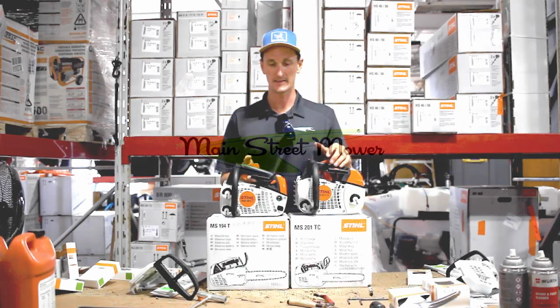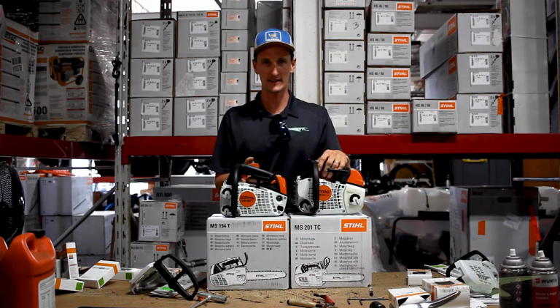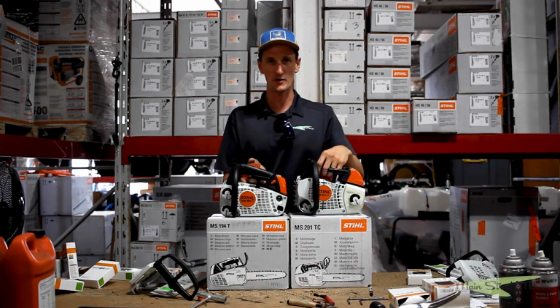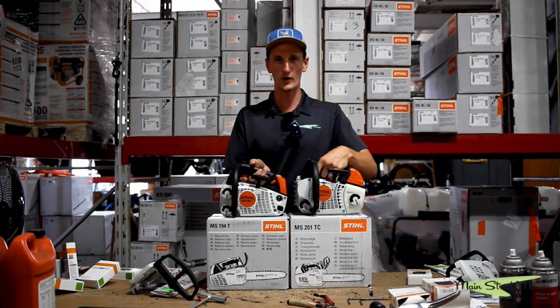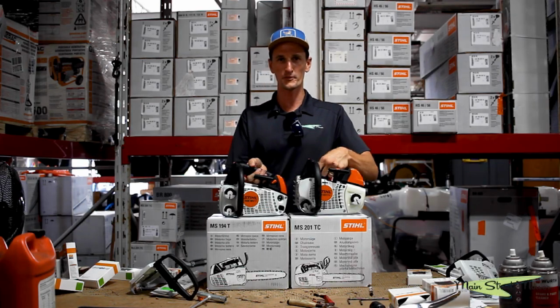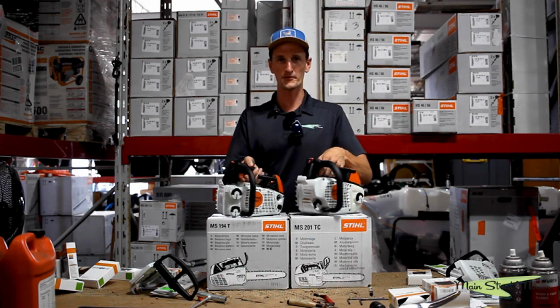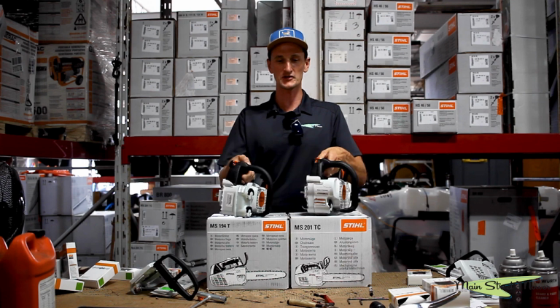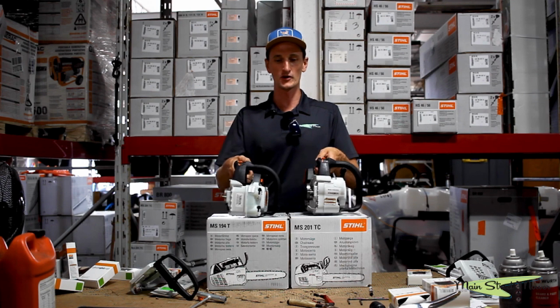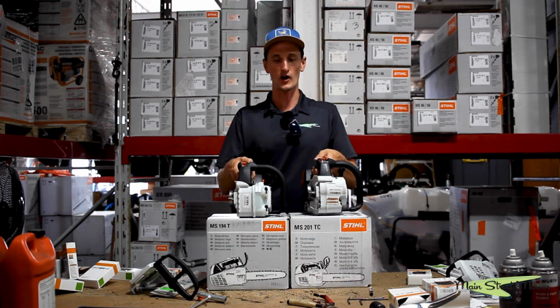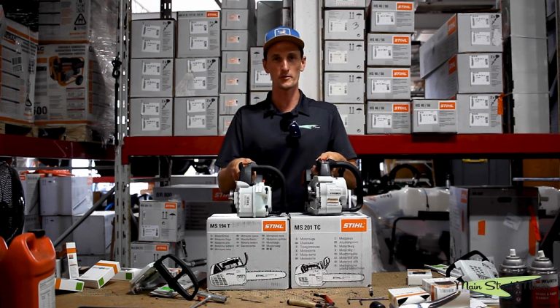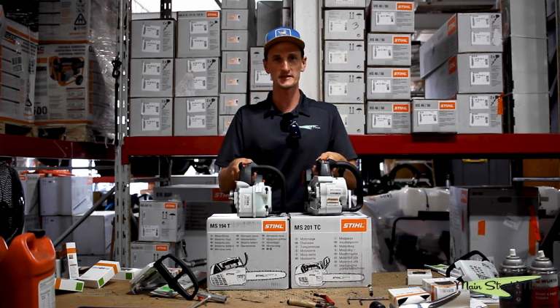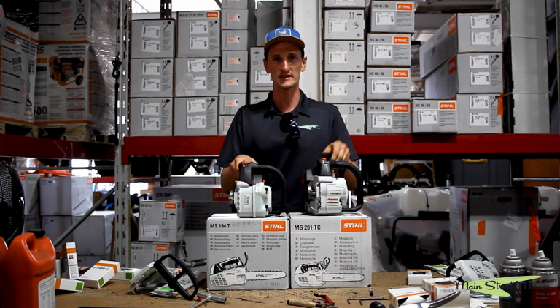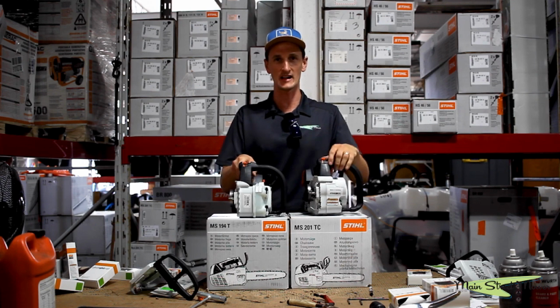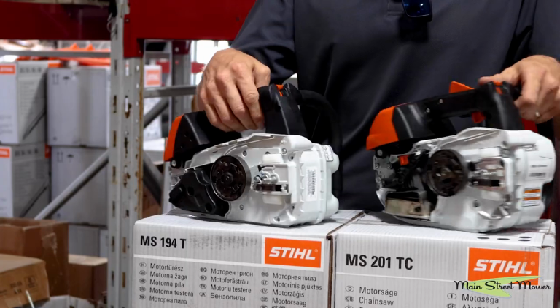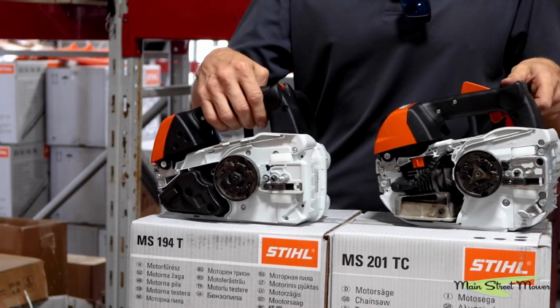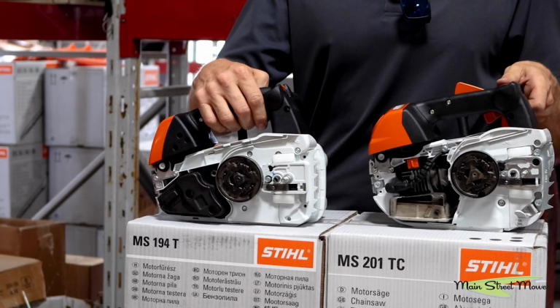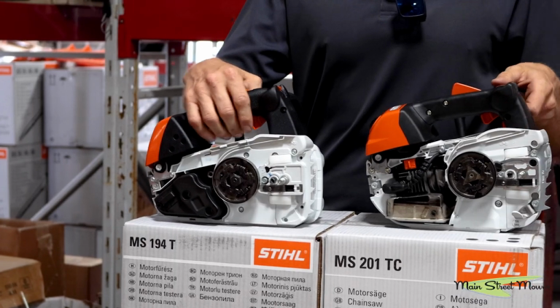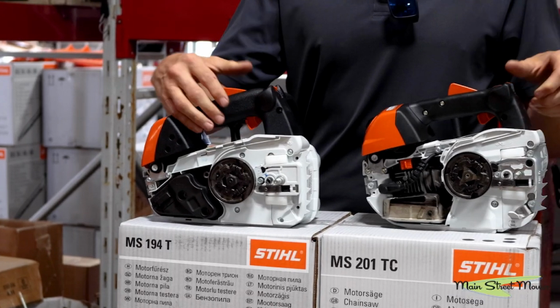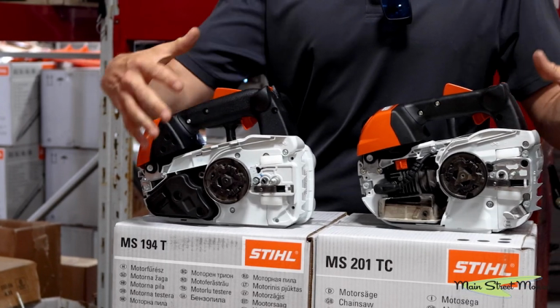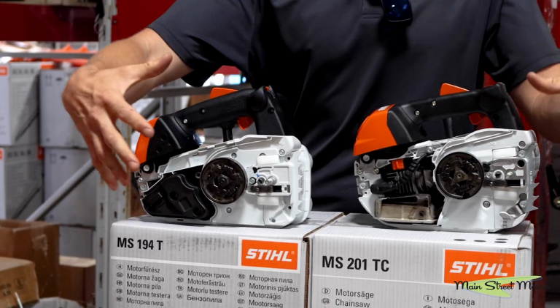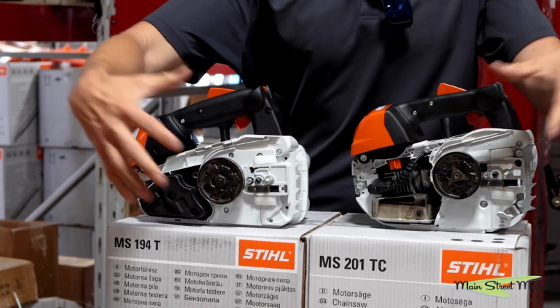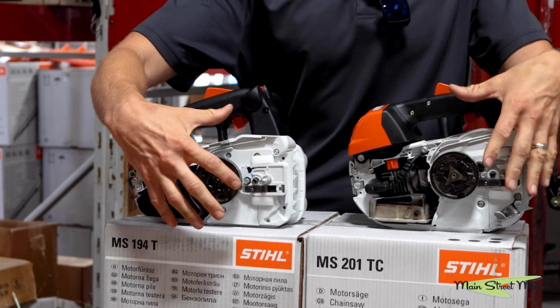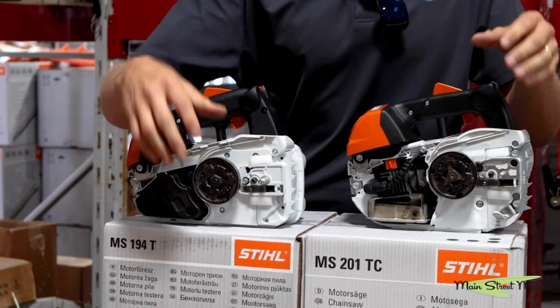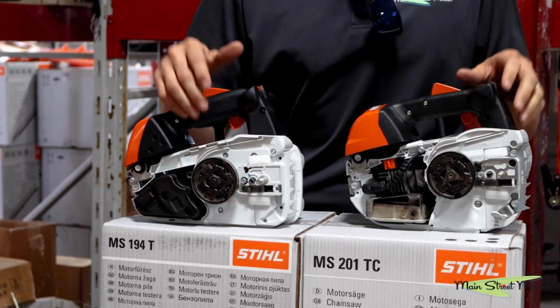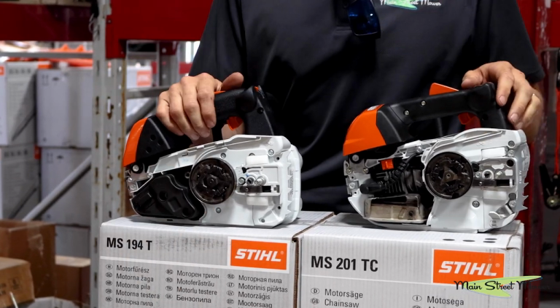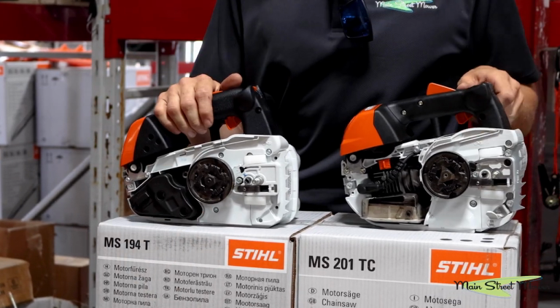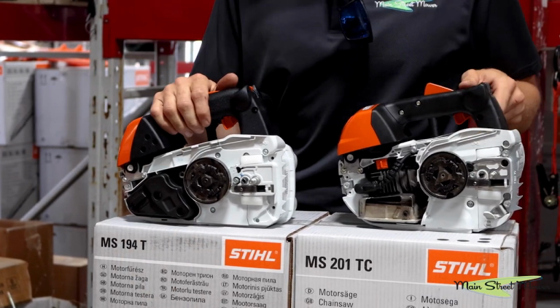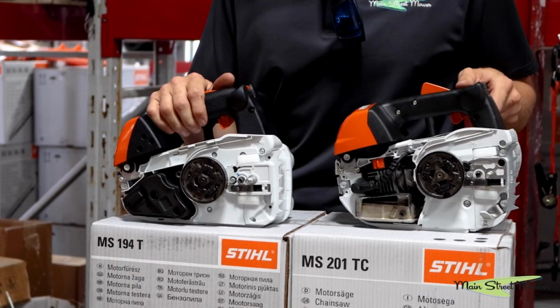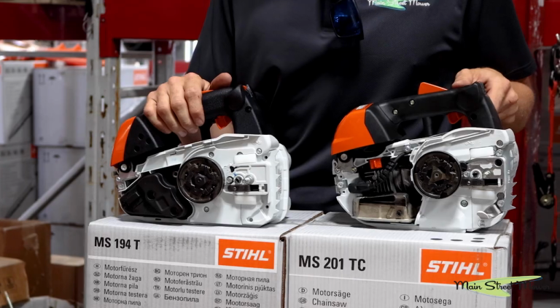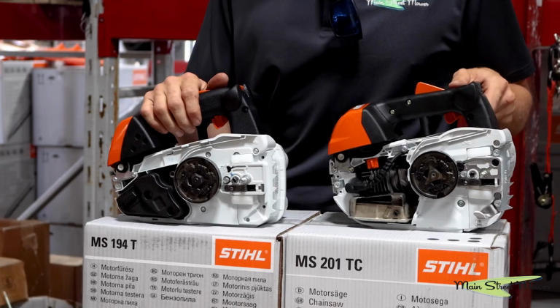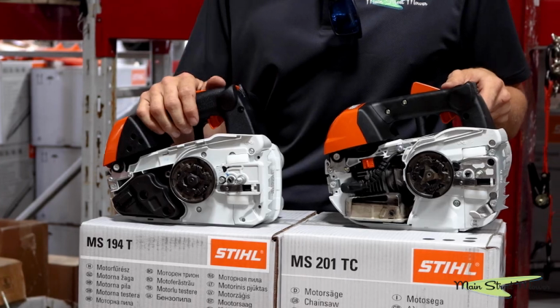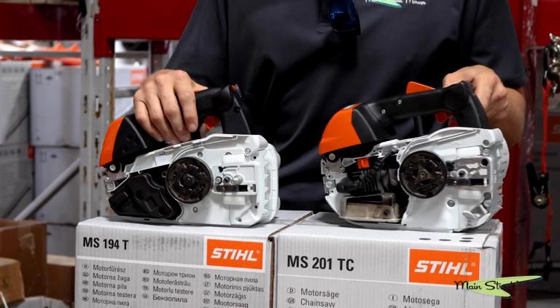These are both professional arborist climbing saws and we have their sprocket covers off so you can see in and see the guts.